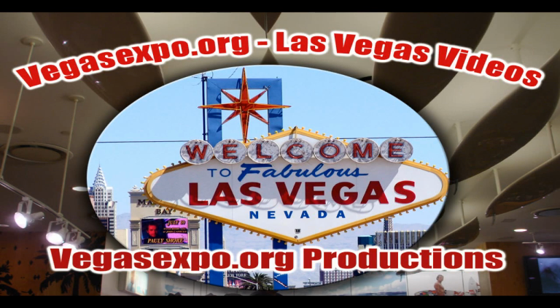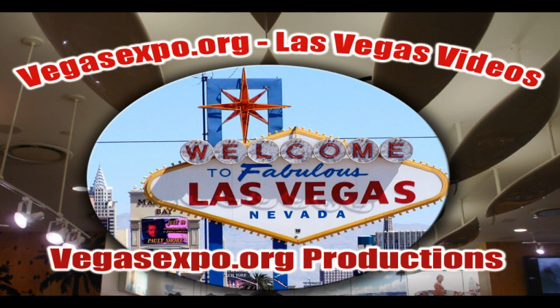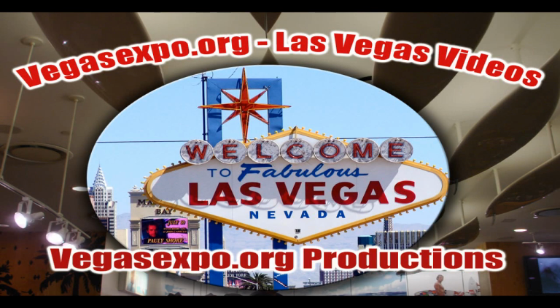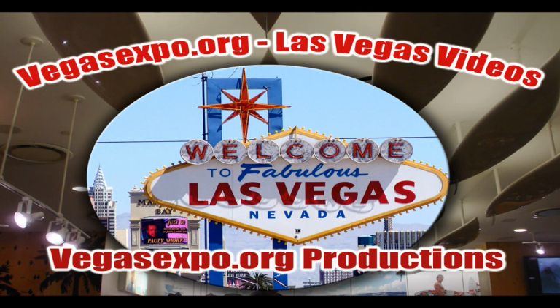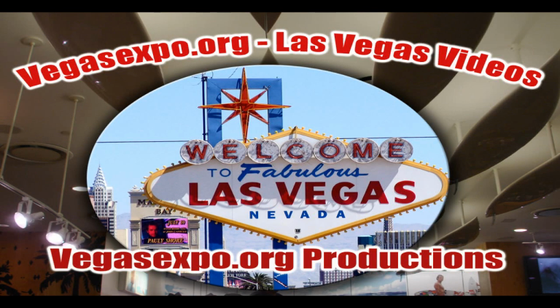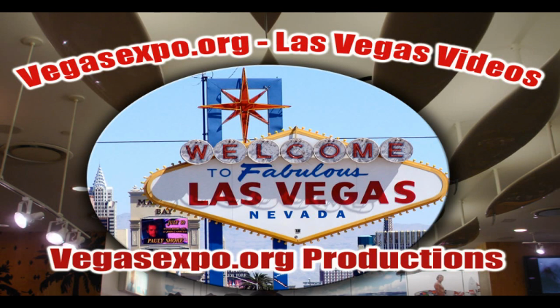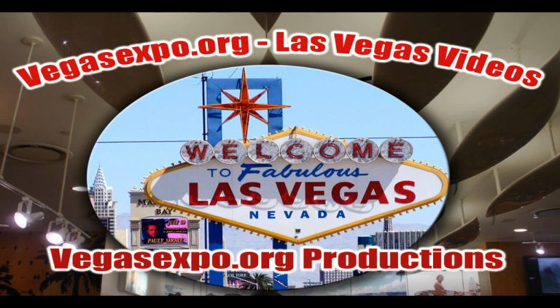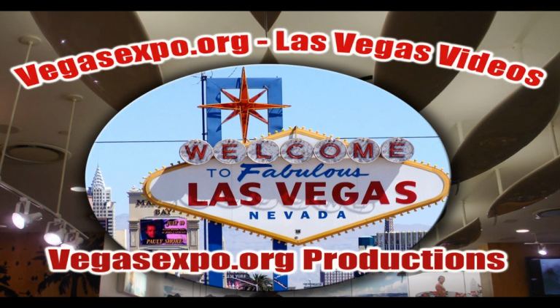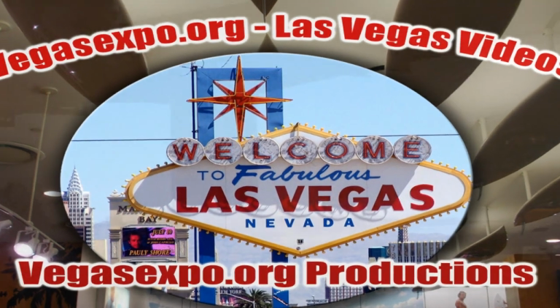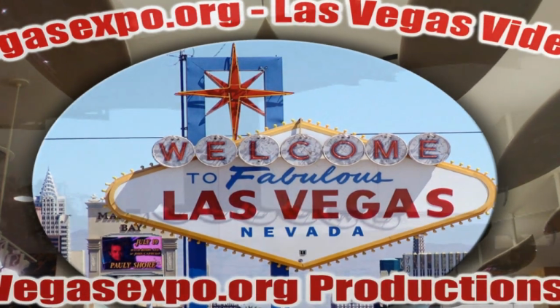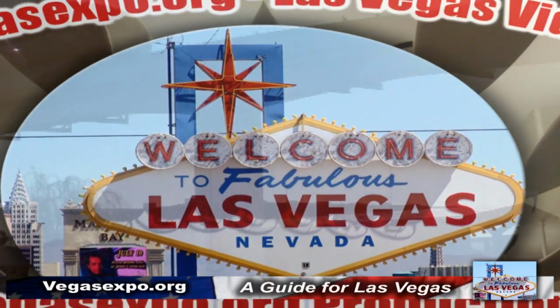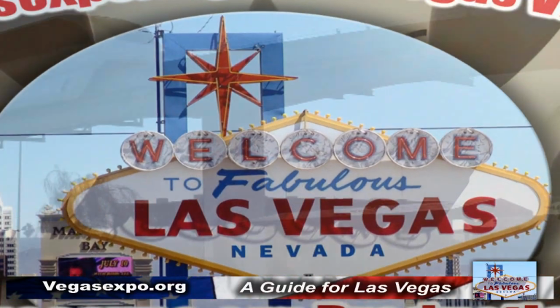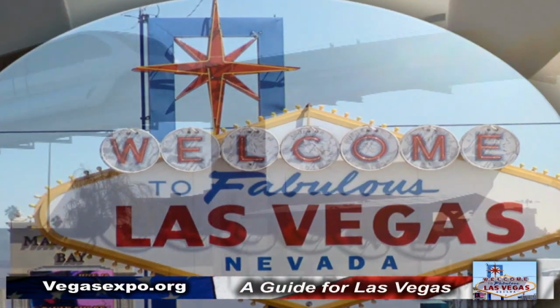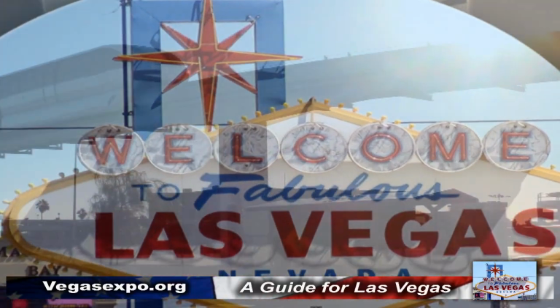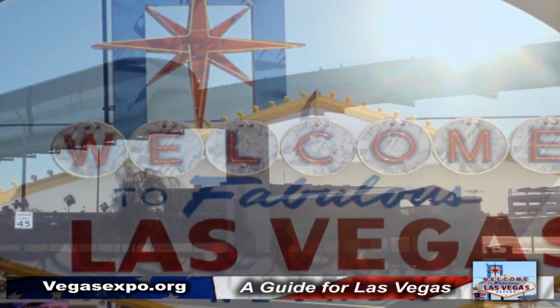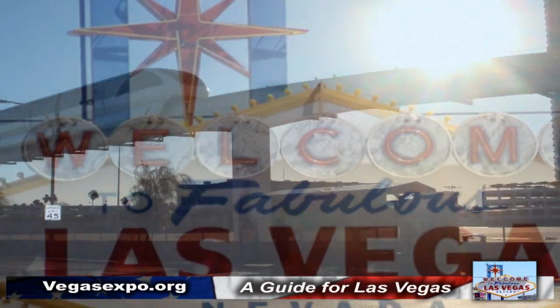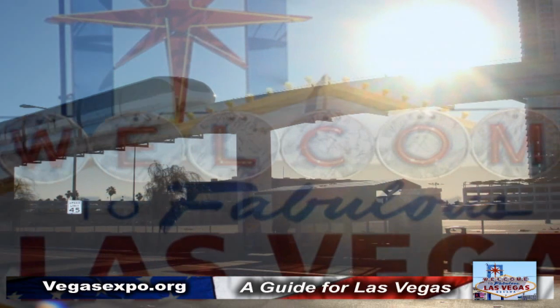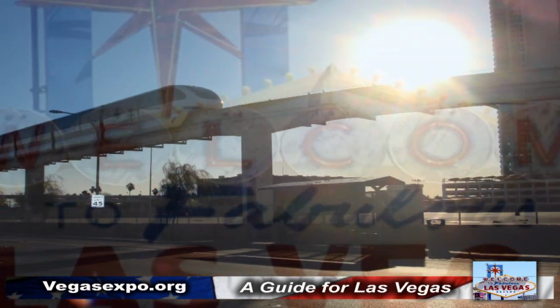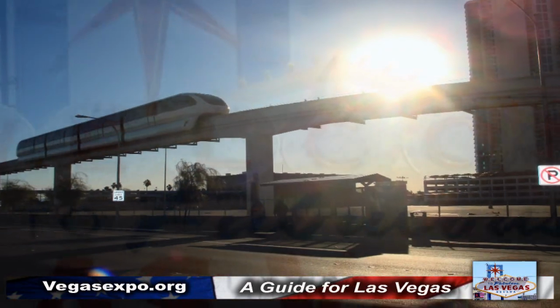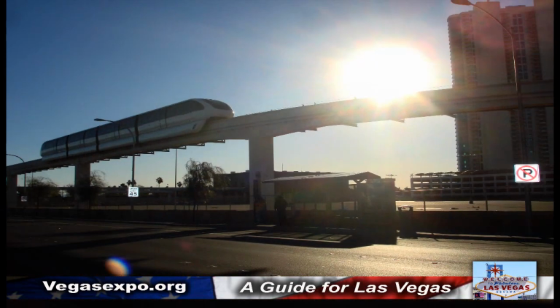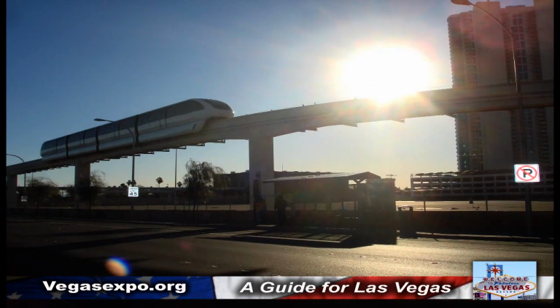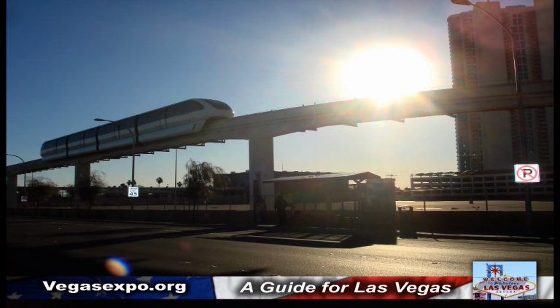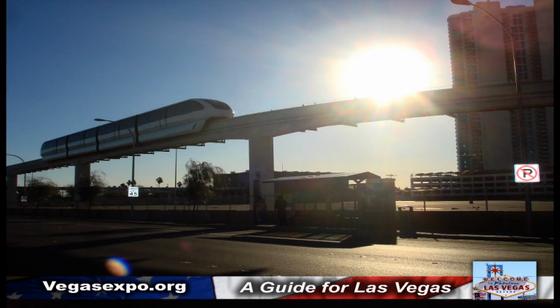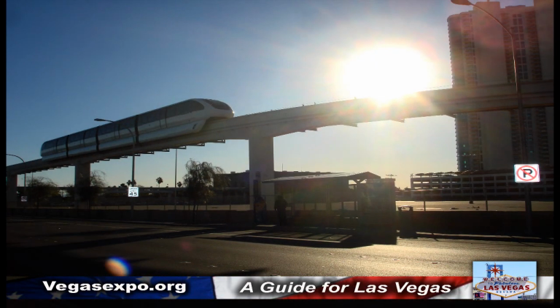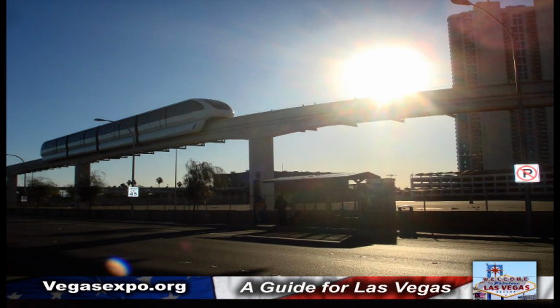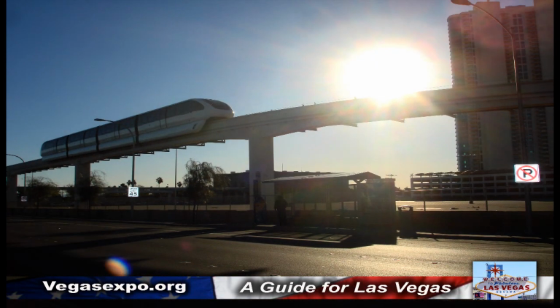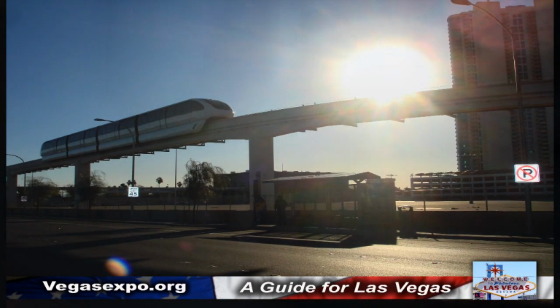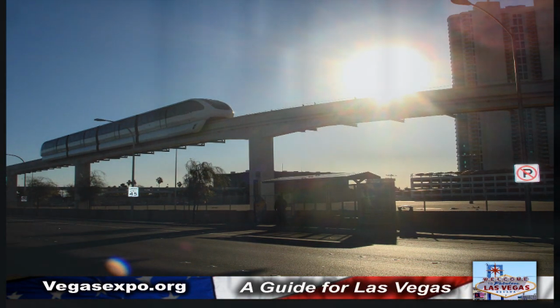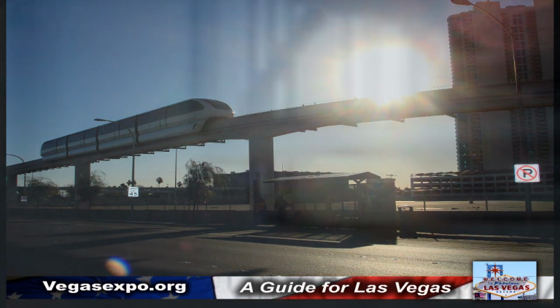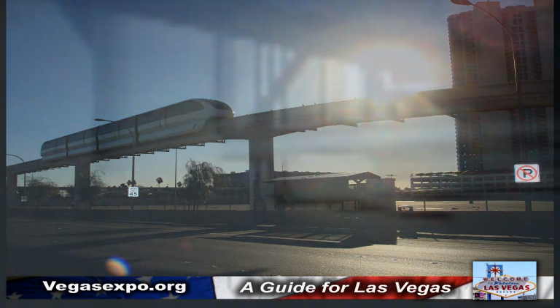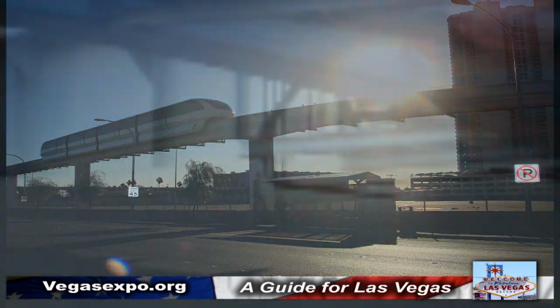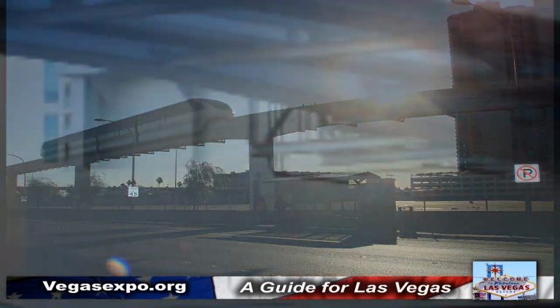For visitors coming to Las Vegas, the best tip around is to take the Las Vegas monorail system.